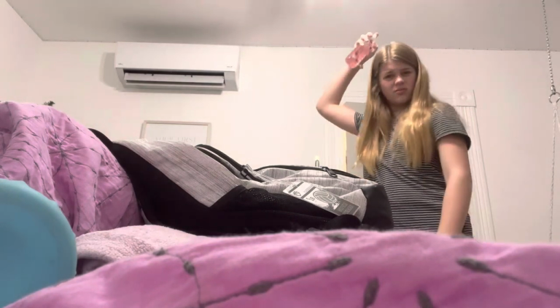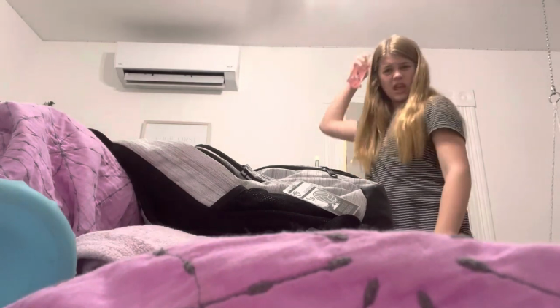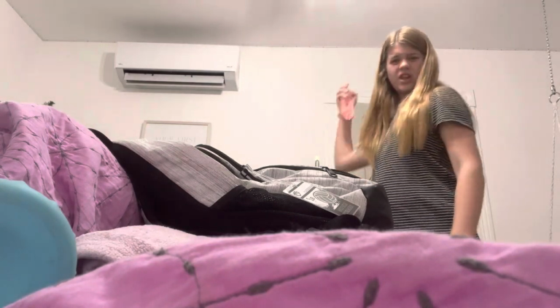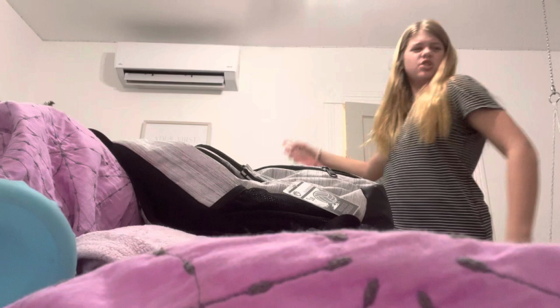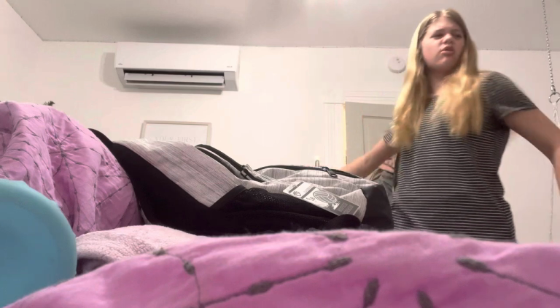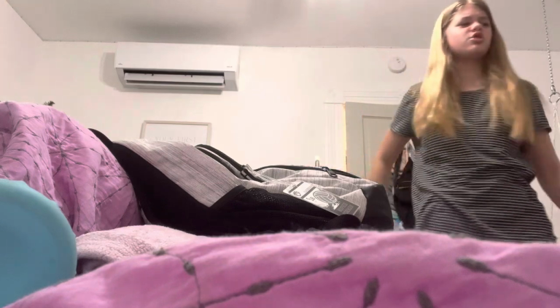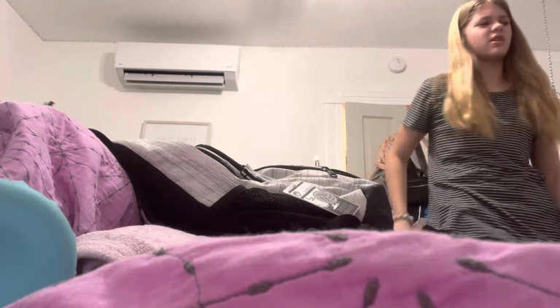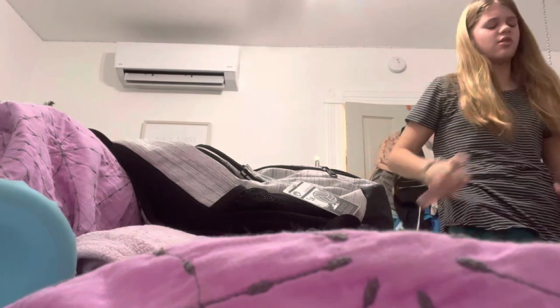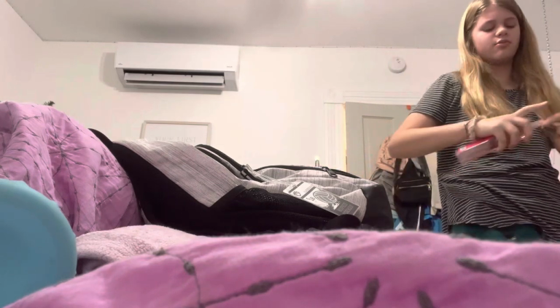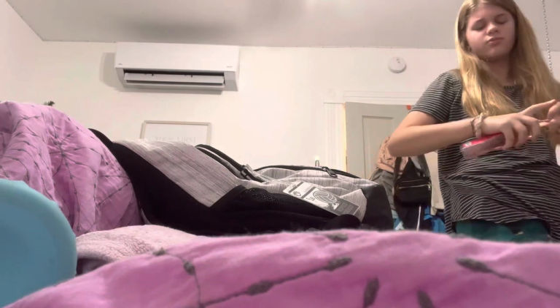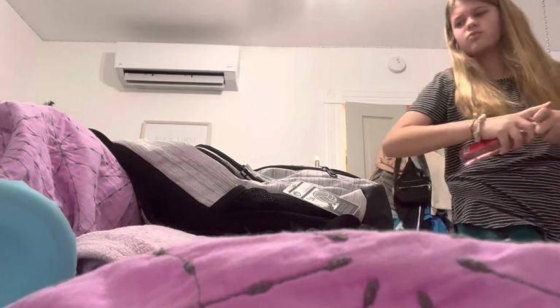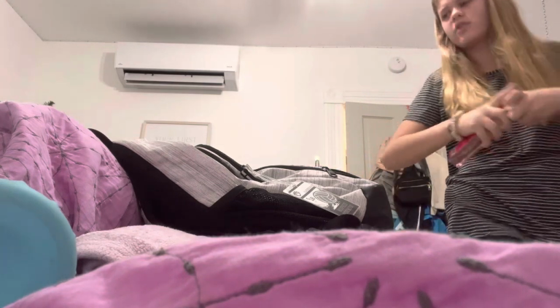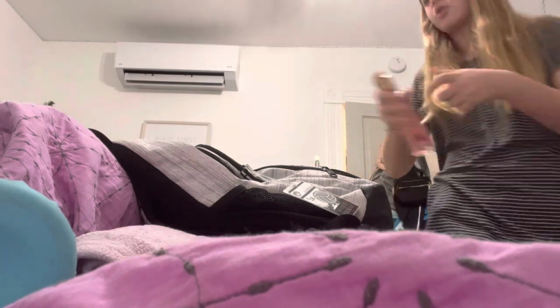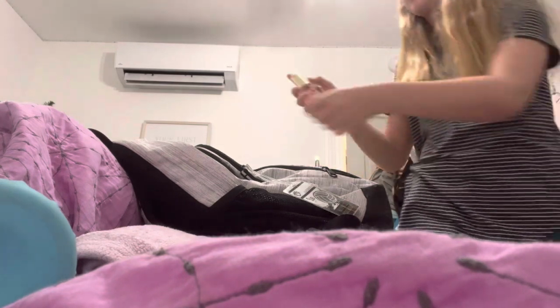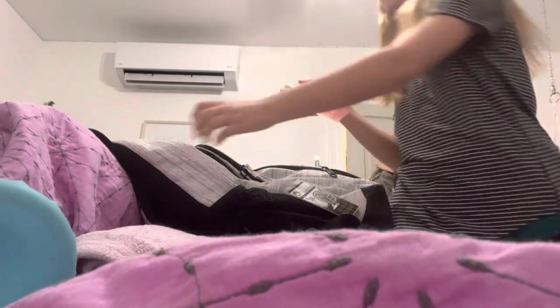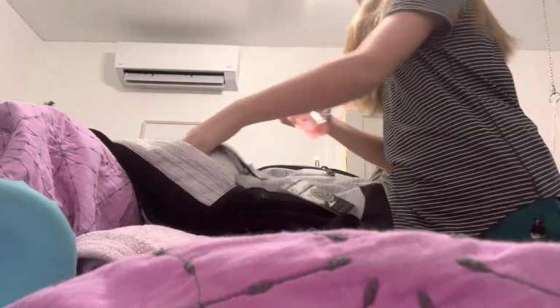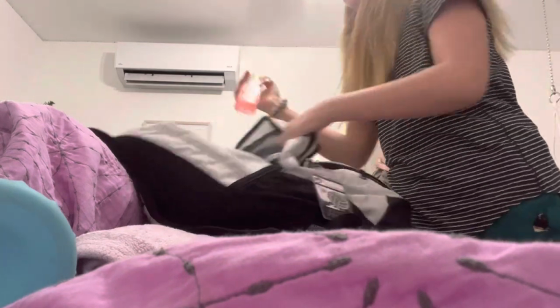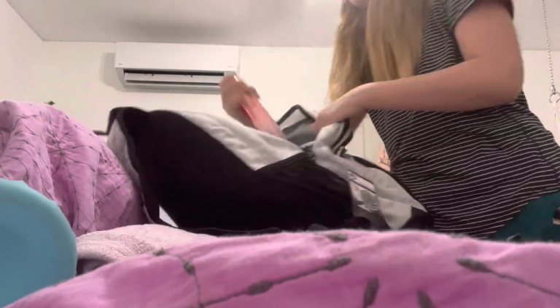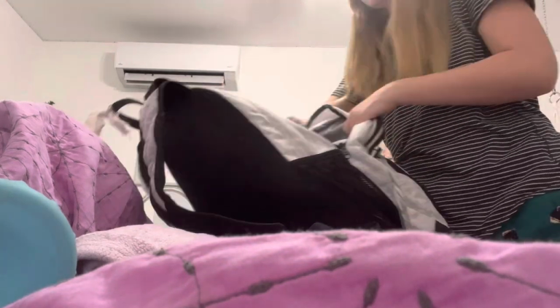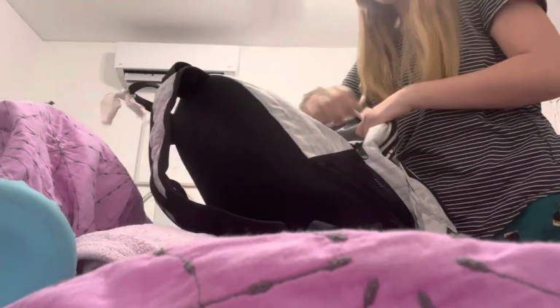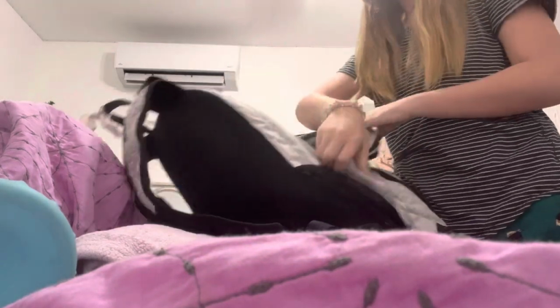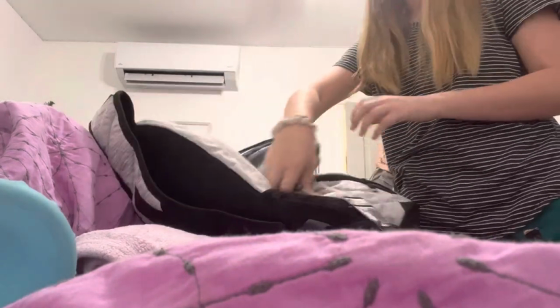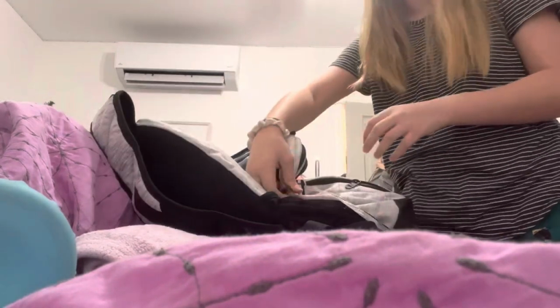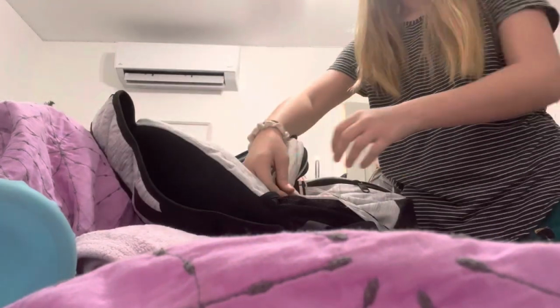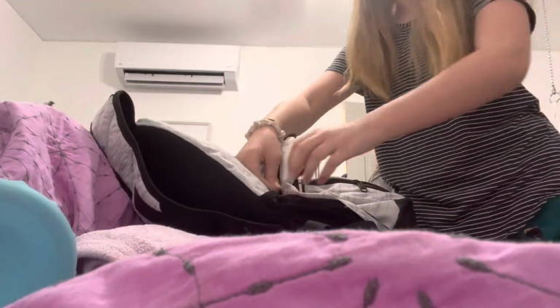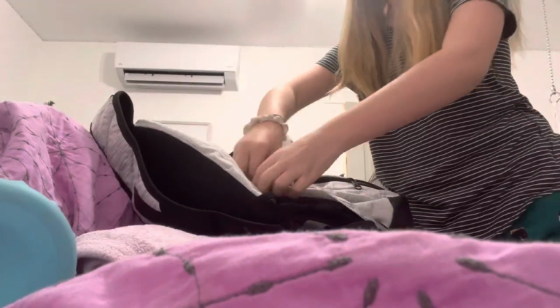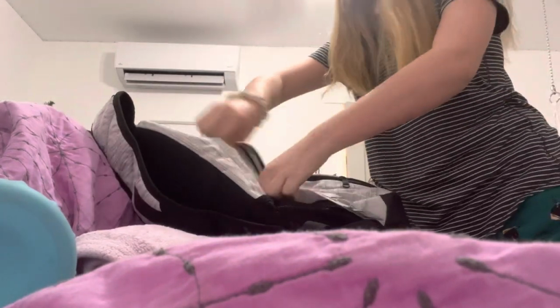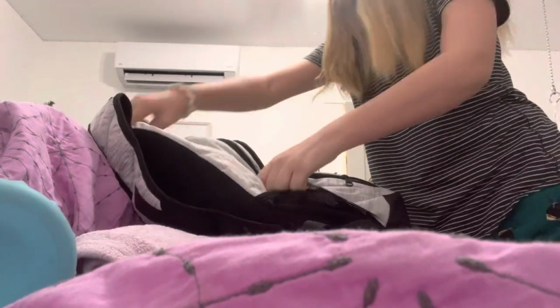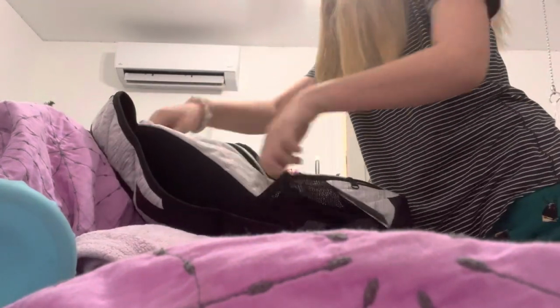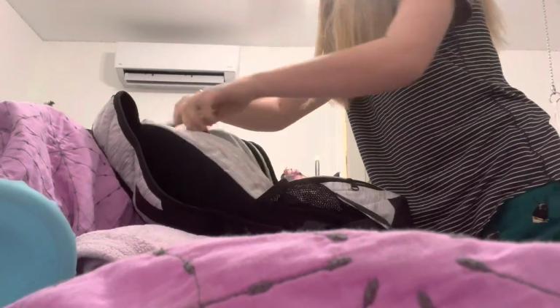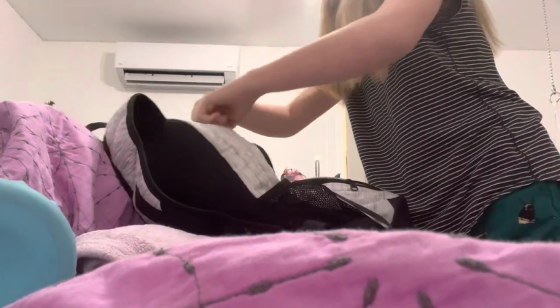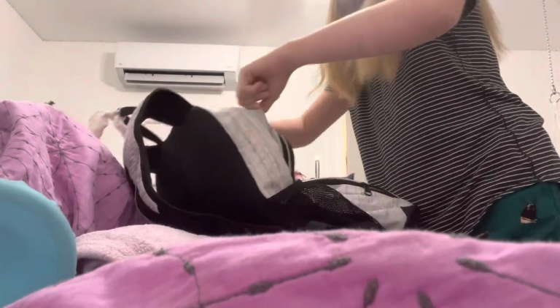And then I drench myself in body spray. Whenever I come out of the locker room, the boys are like, 'Ew, what's that smell?' And I'm like, 'It's me.'